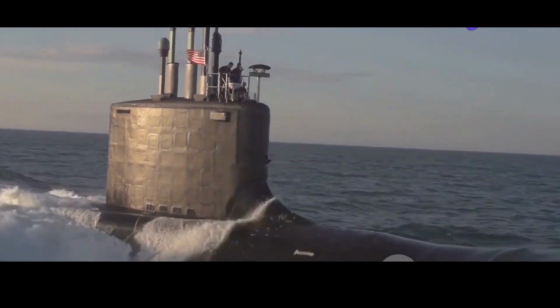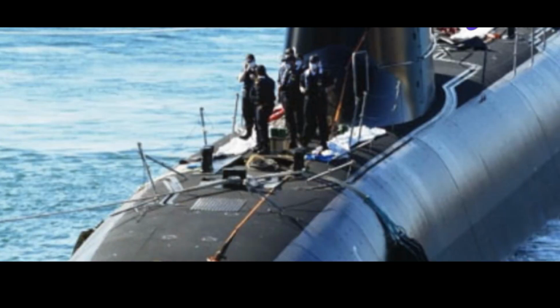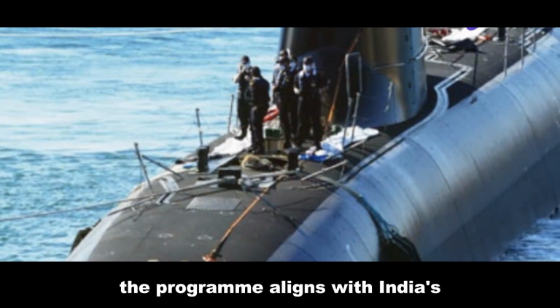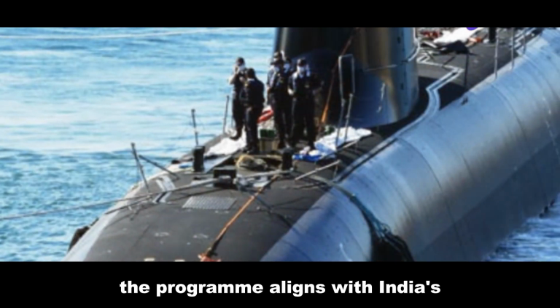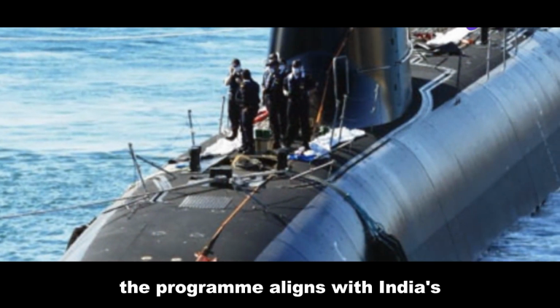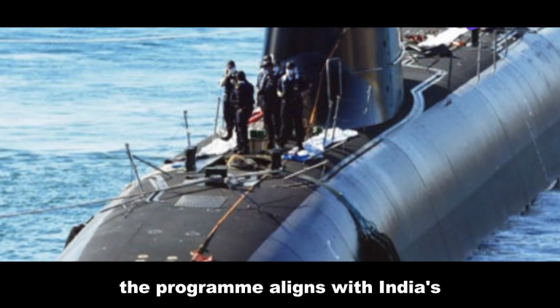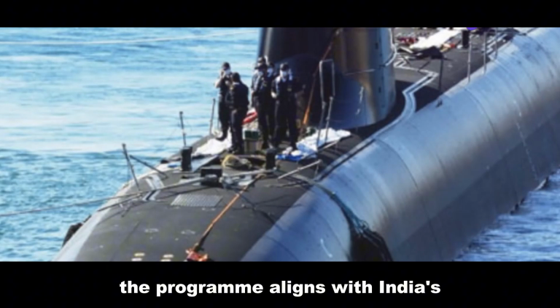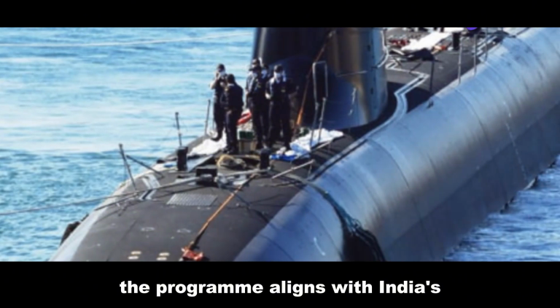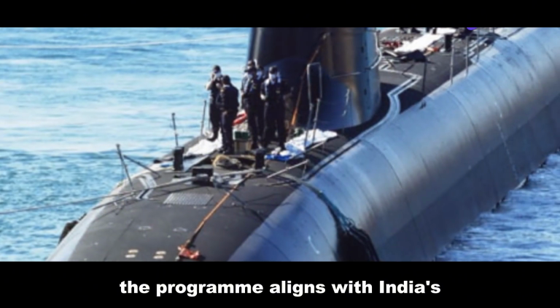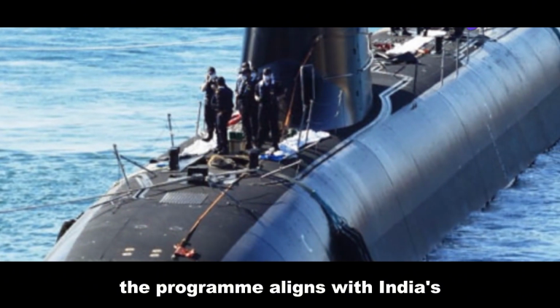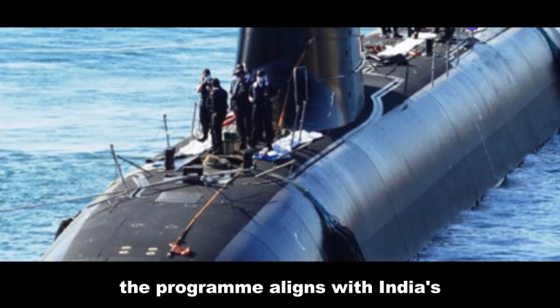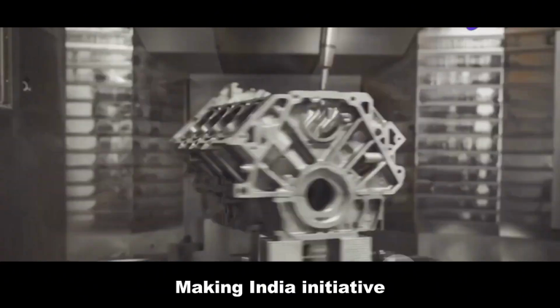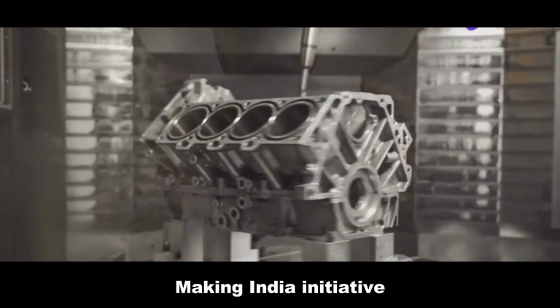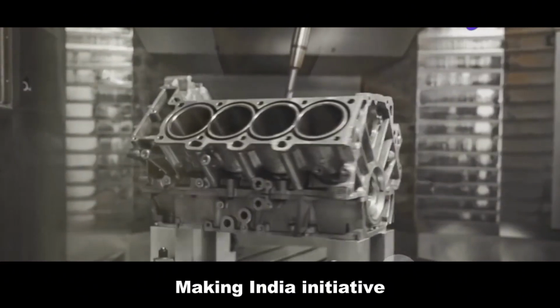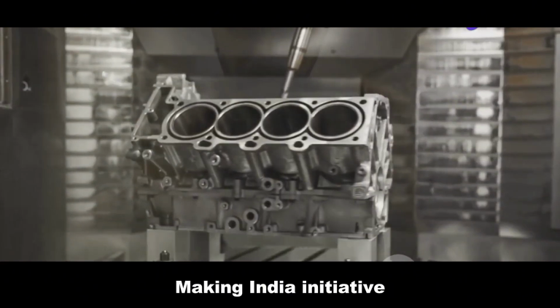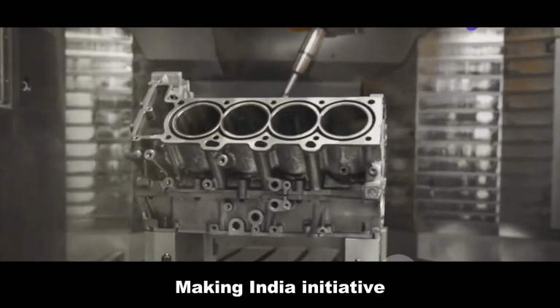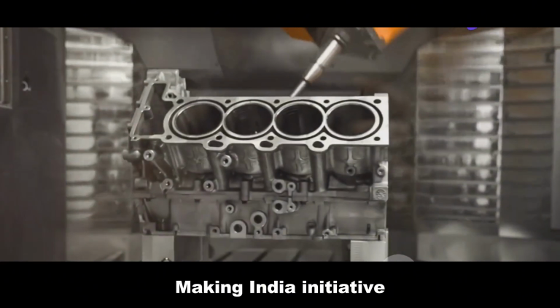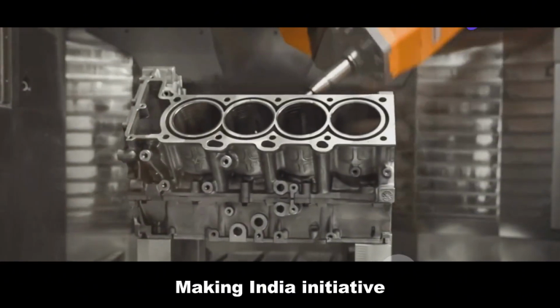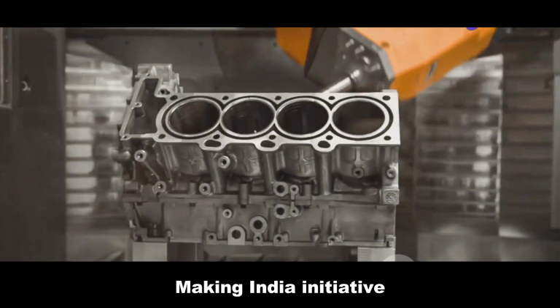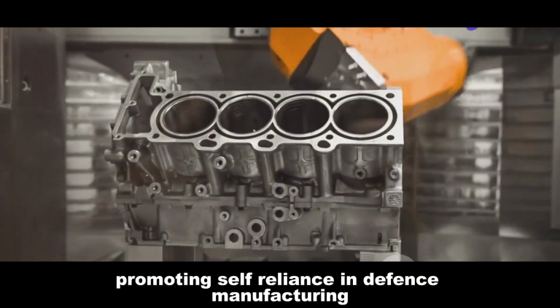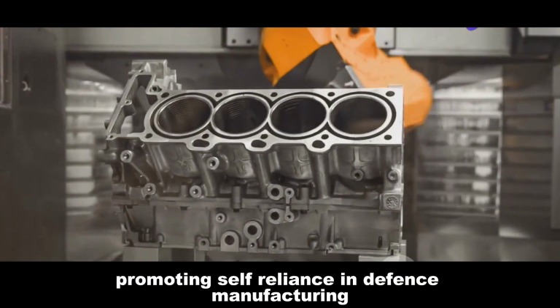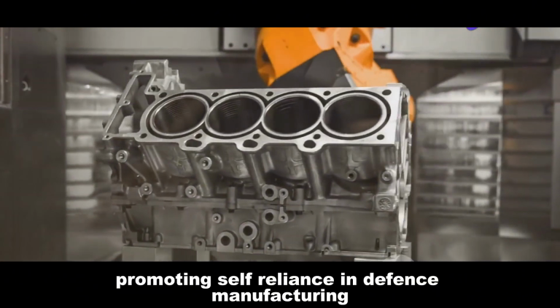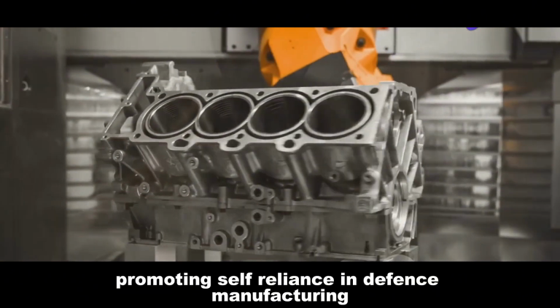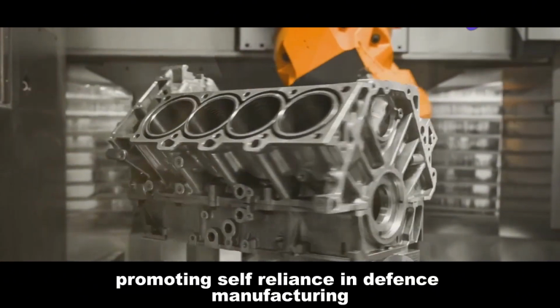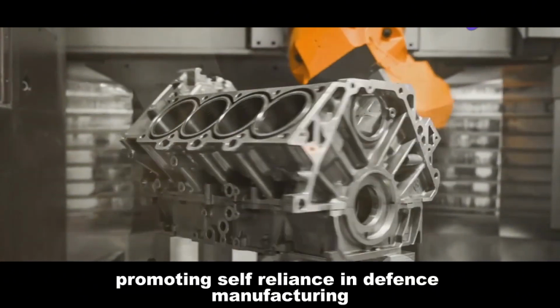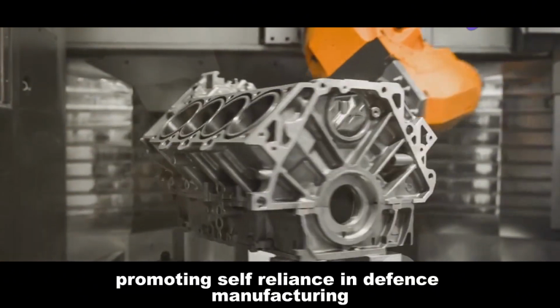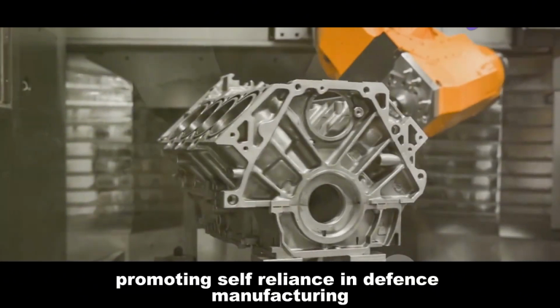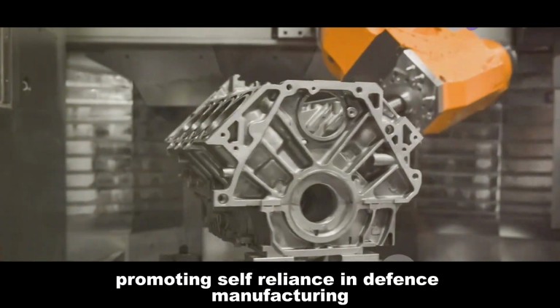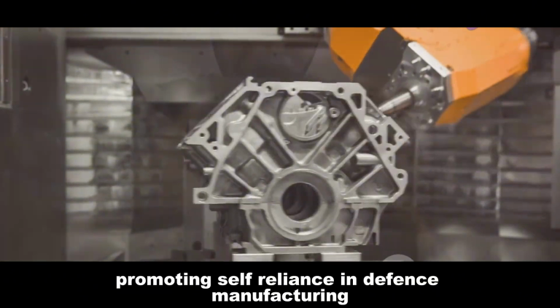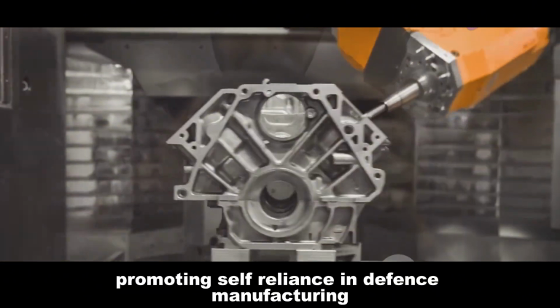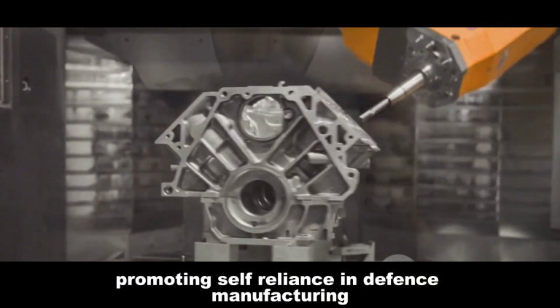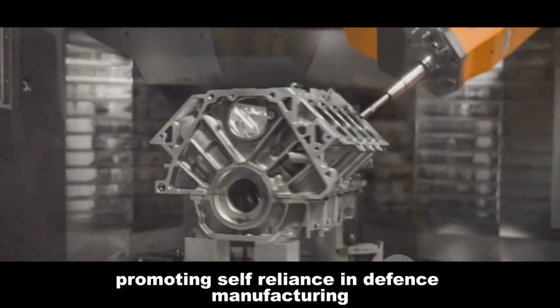The program aligns with India's Make in India initiative, promoting self-reliance in defense manufacturing.